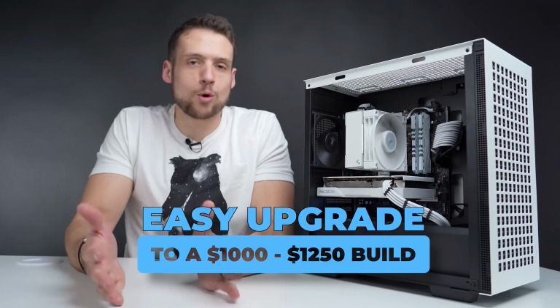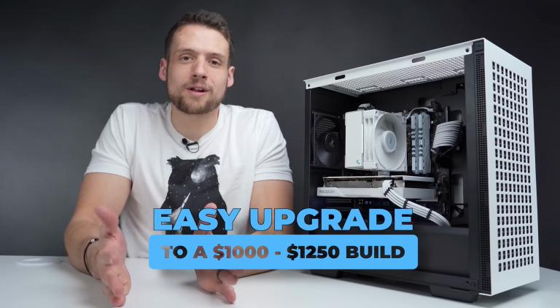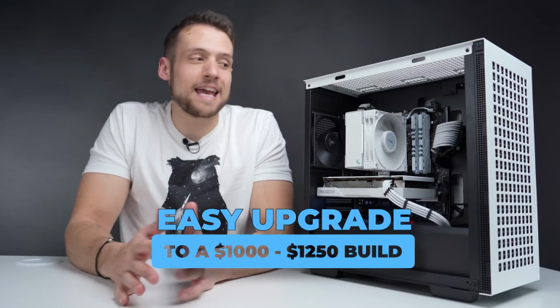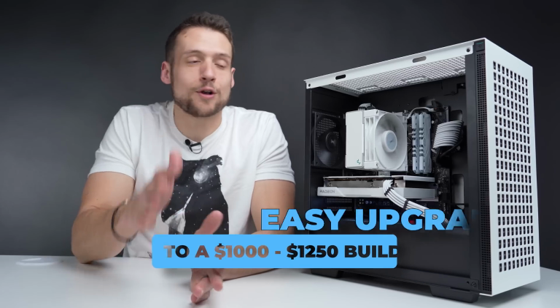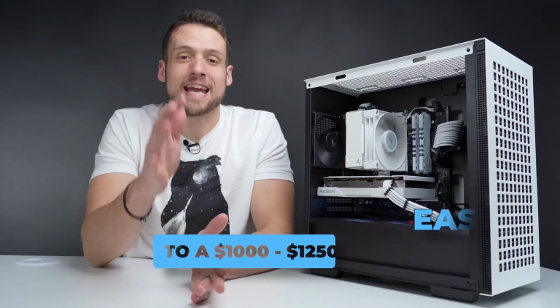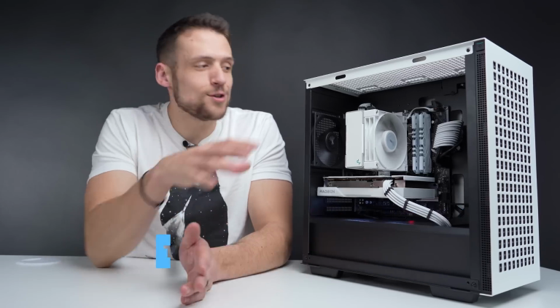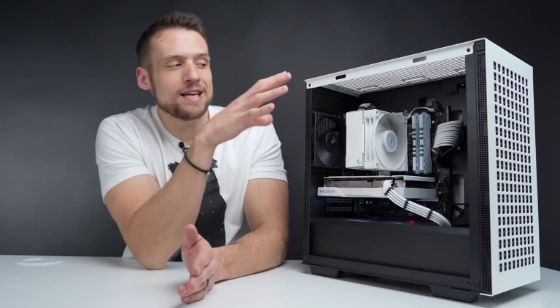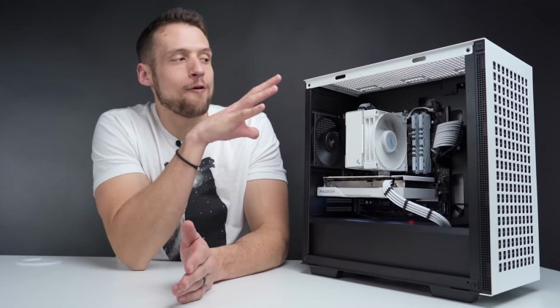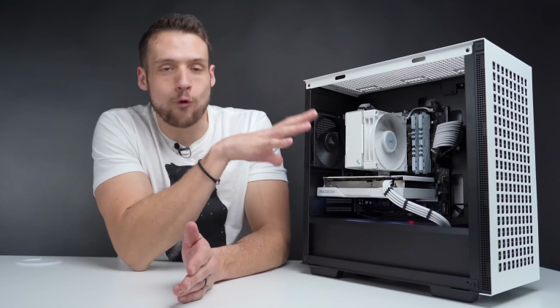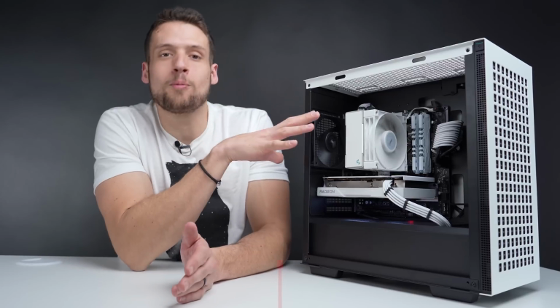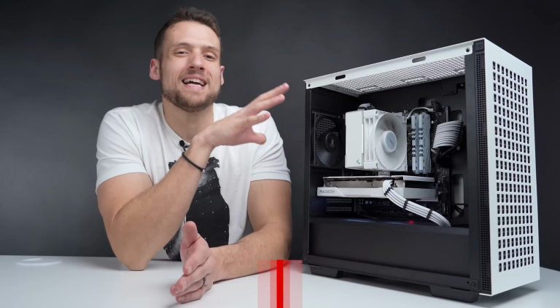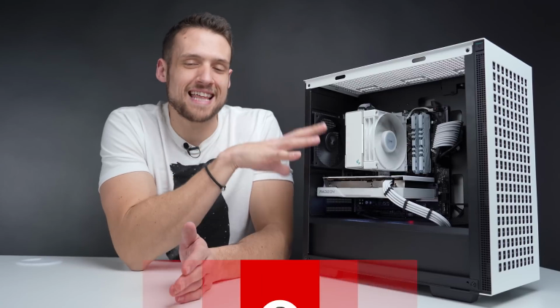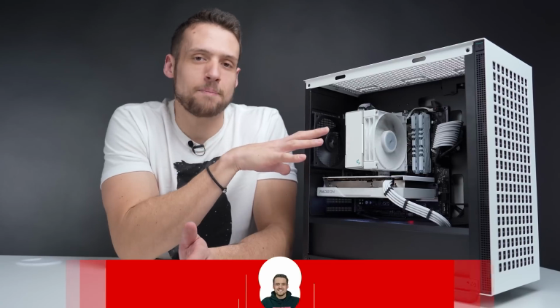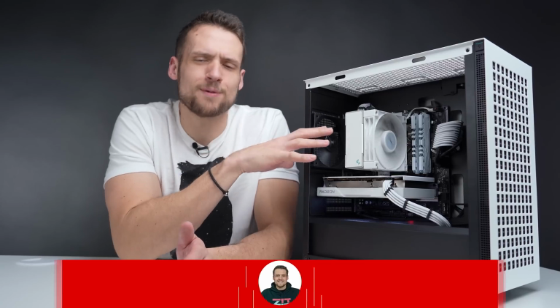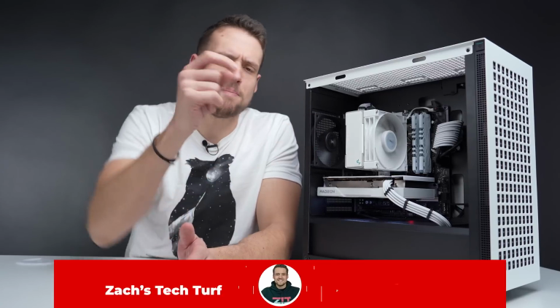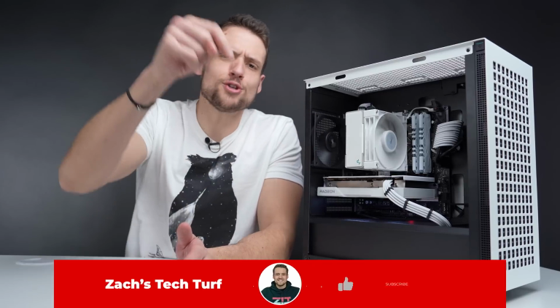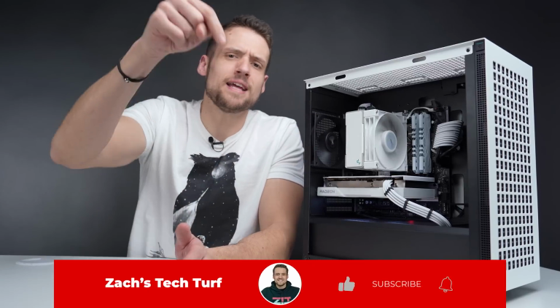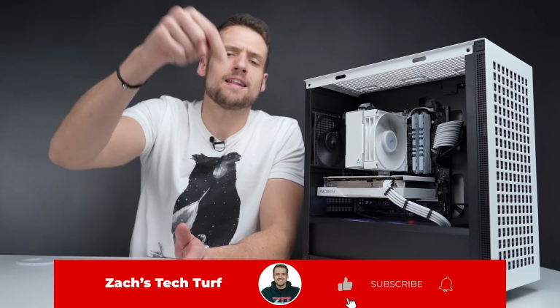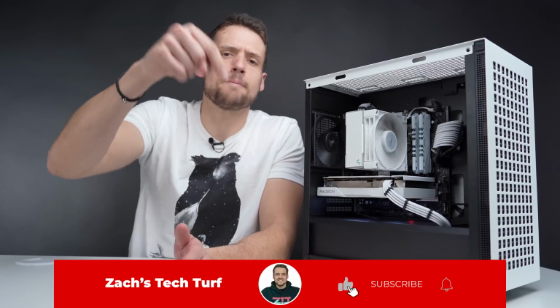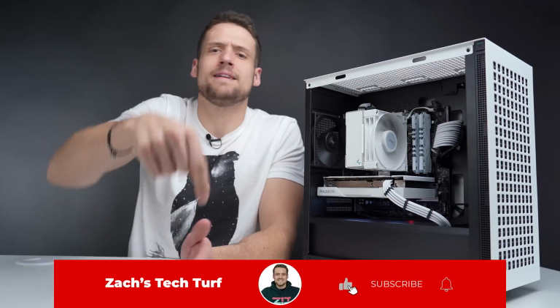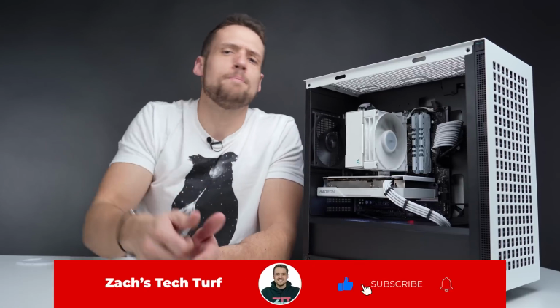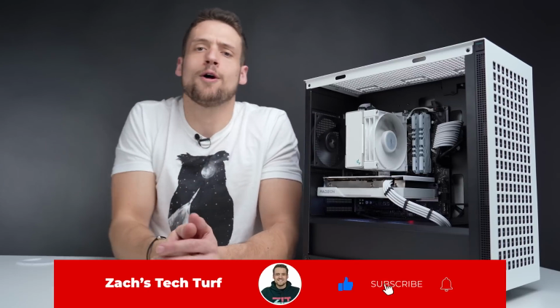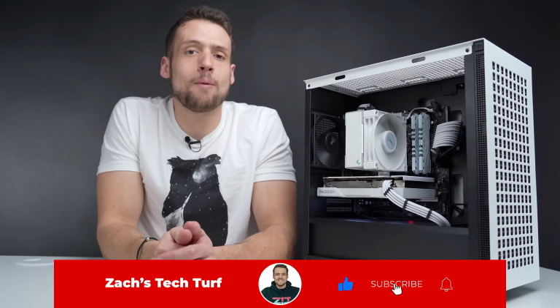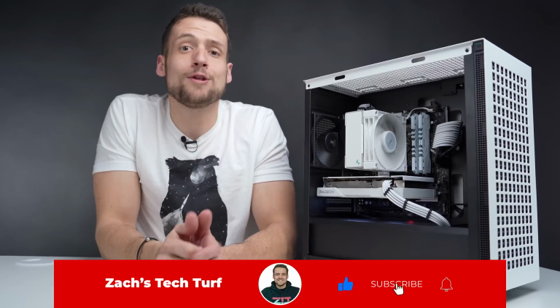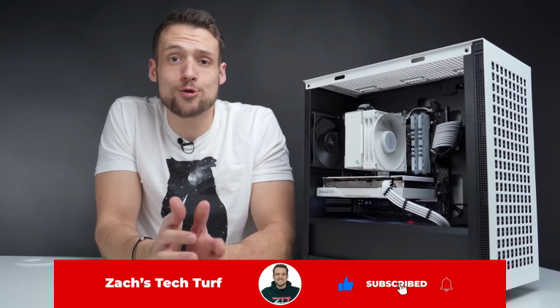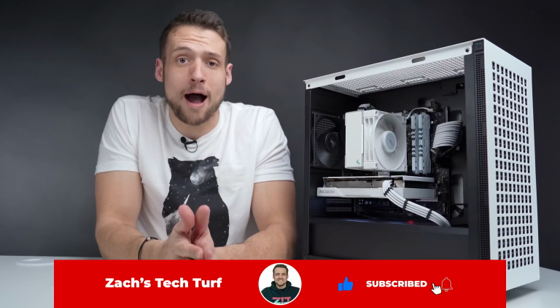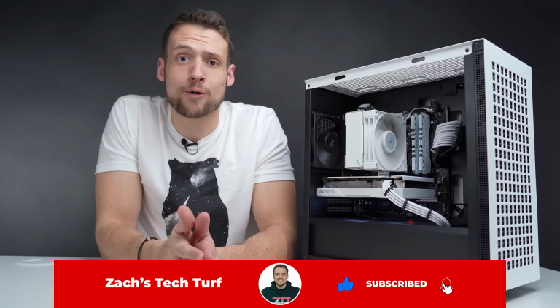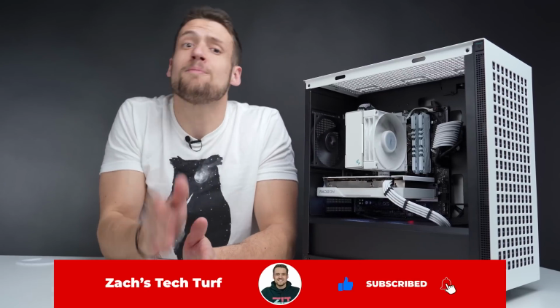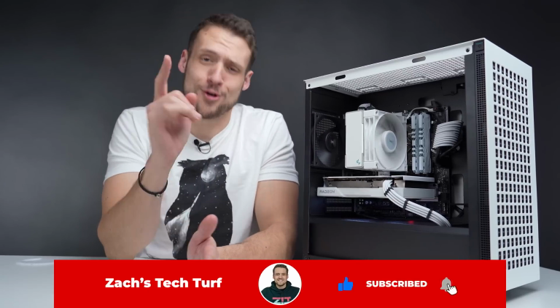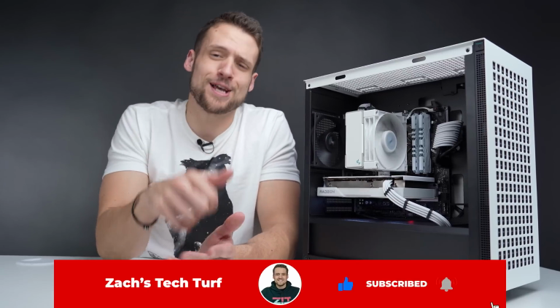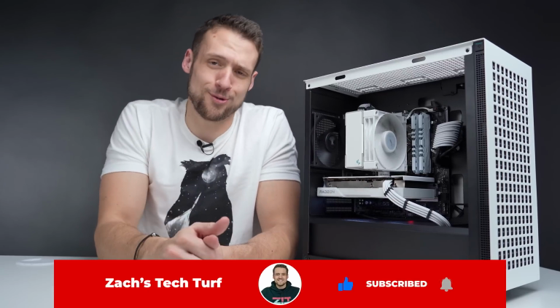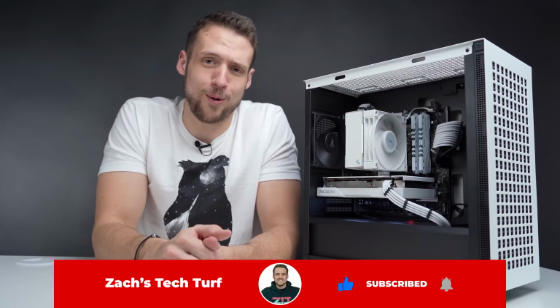If you're into these affordable aesthetic builds, make sure you hit that like button down below so the YouTube algorithm knows how you roll.